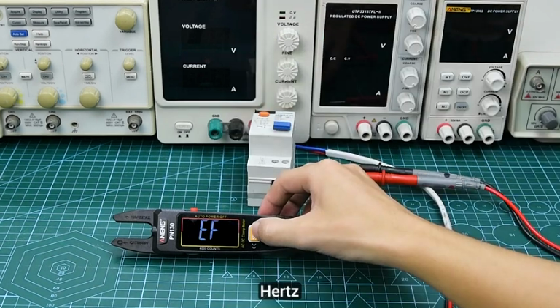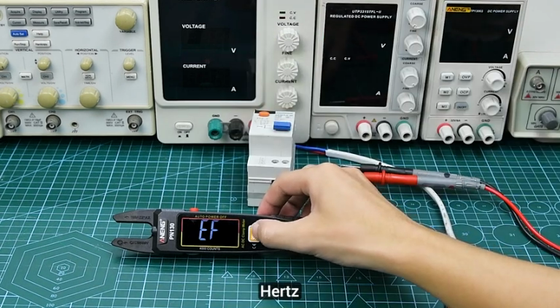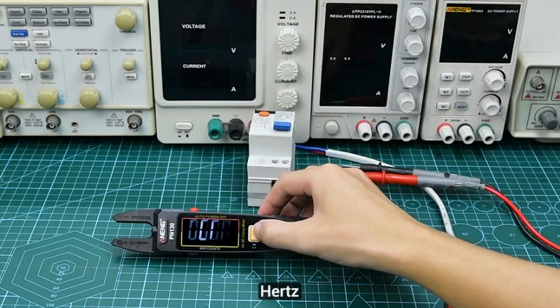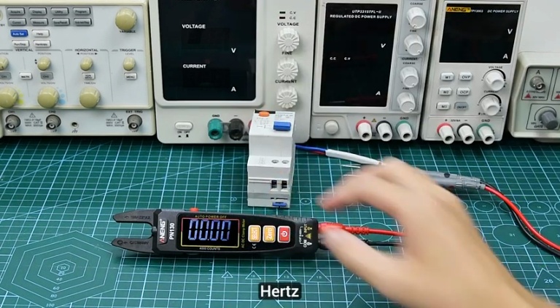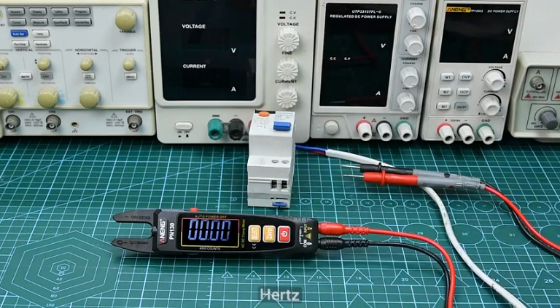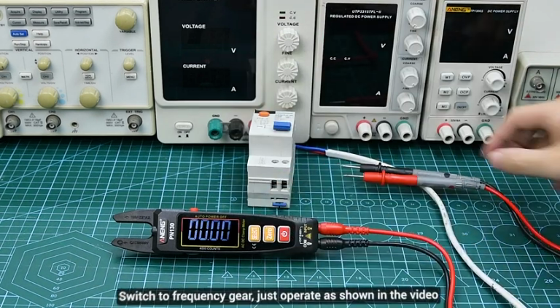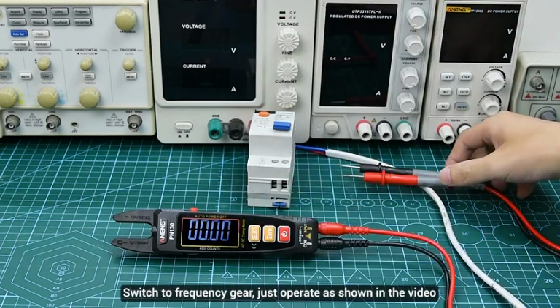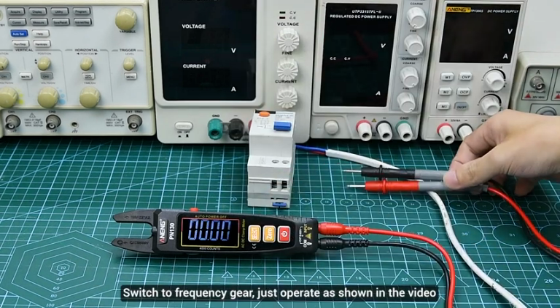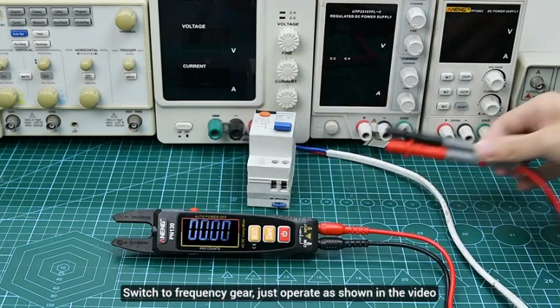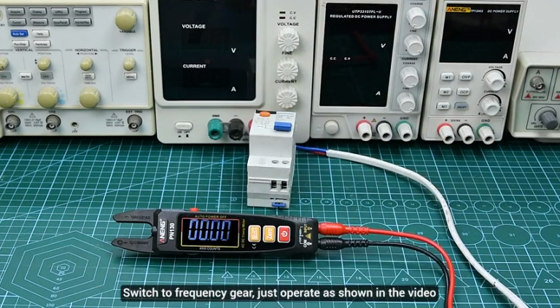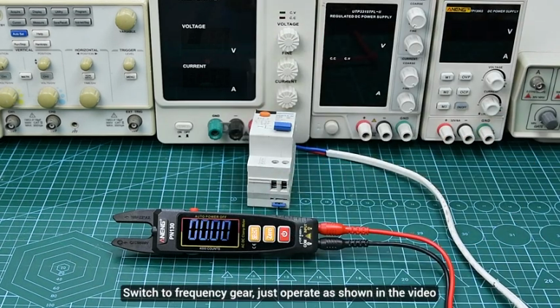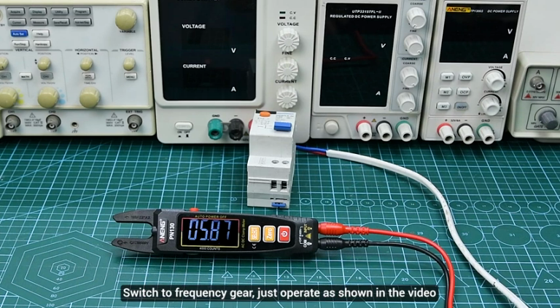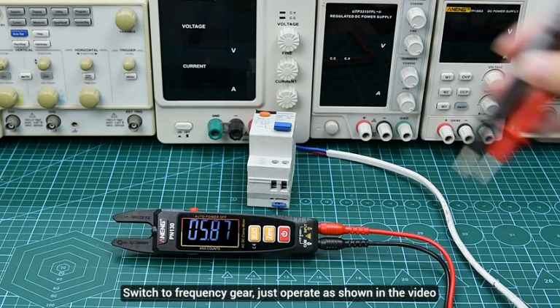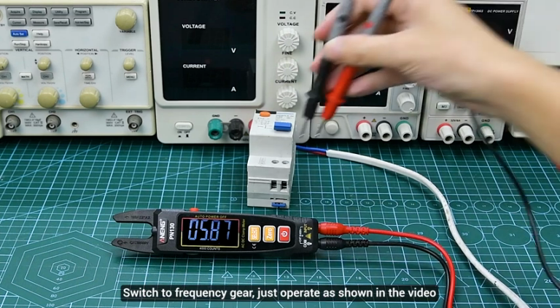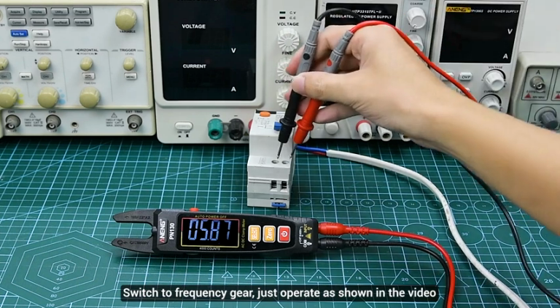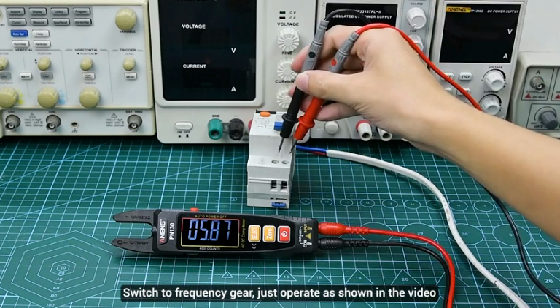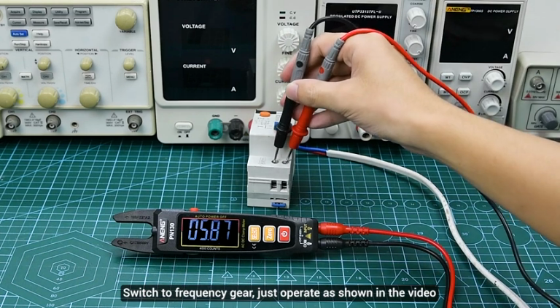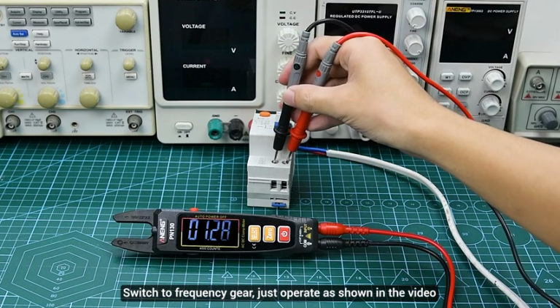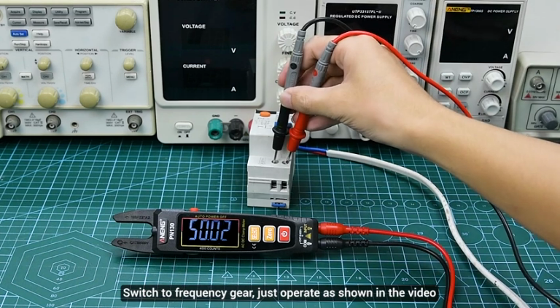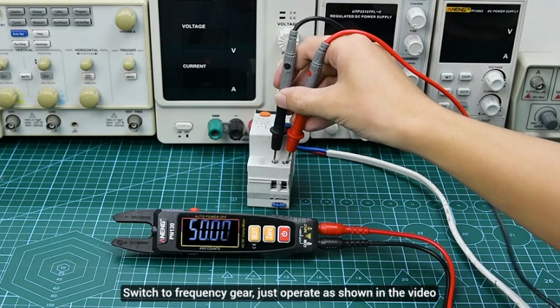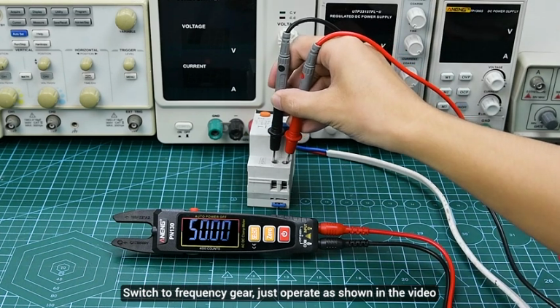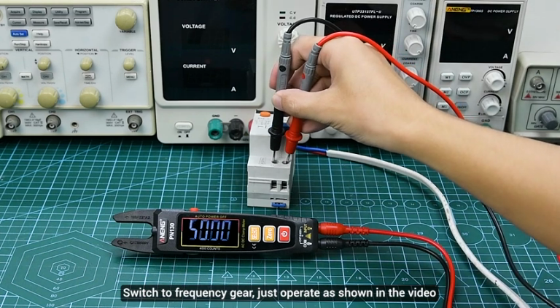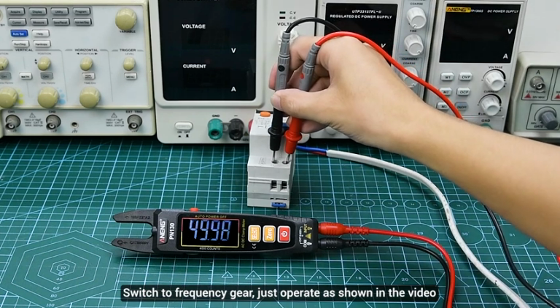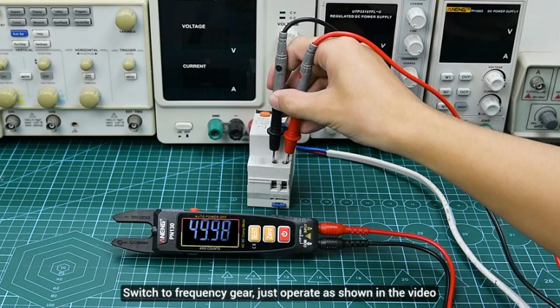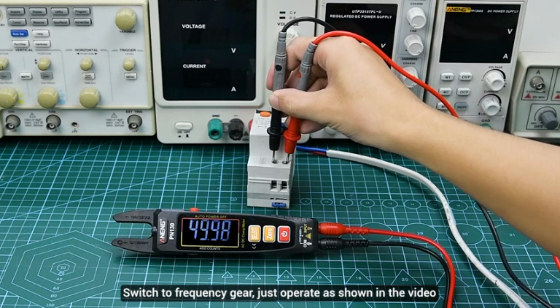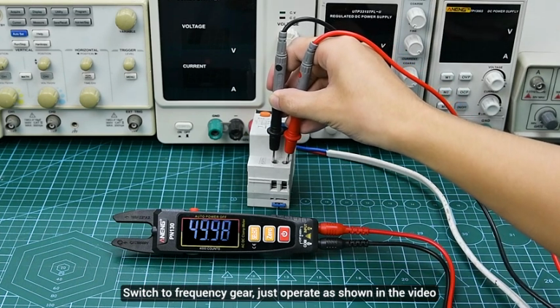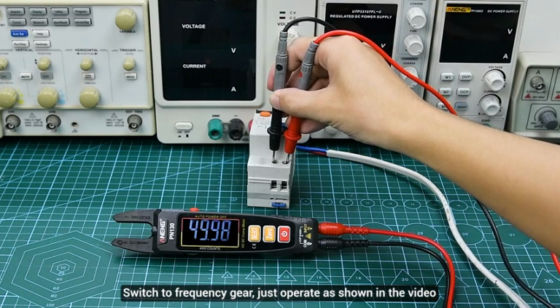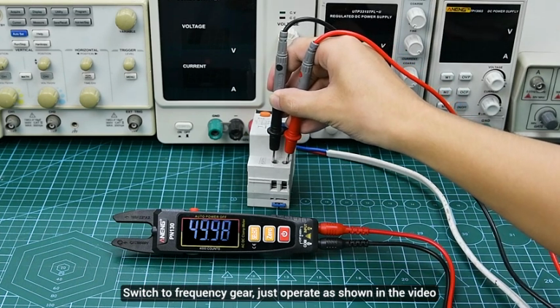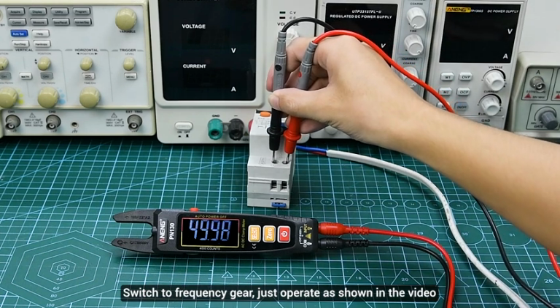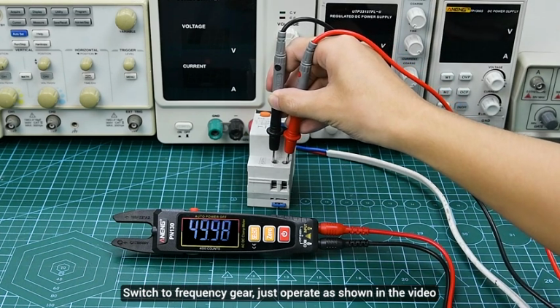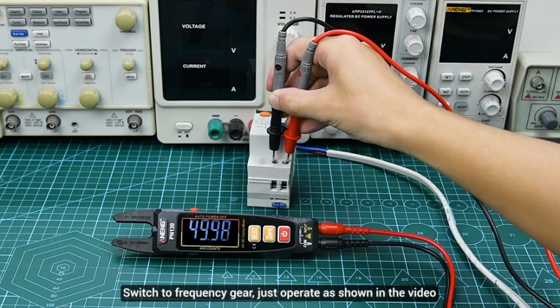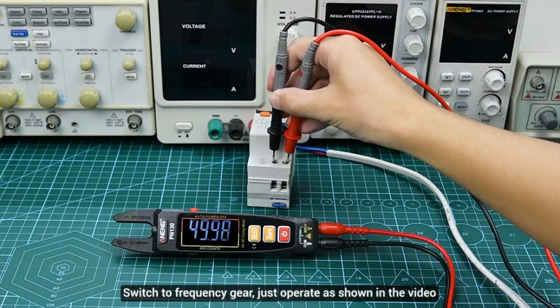Hertz: automatically identify the Hertz gear, just operate as shown in the video.